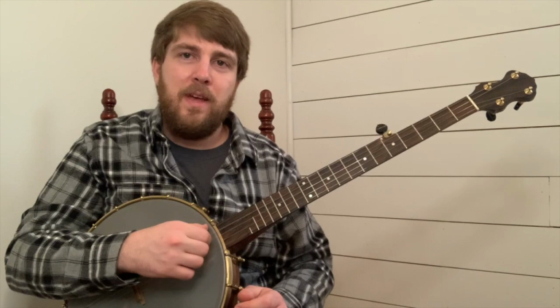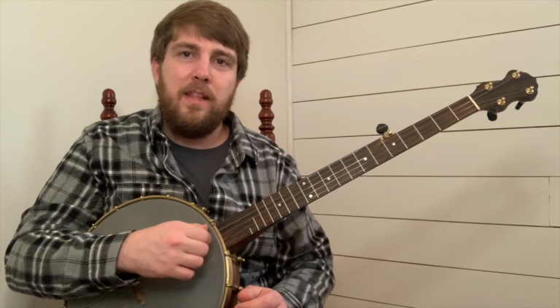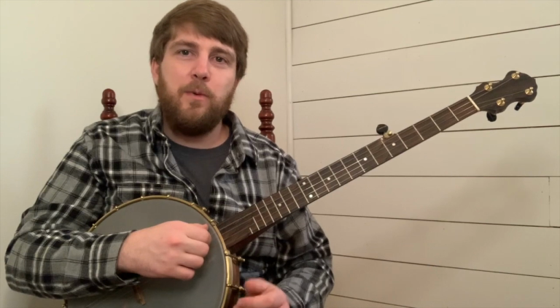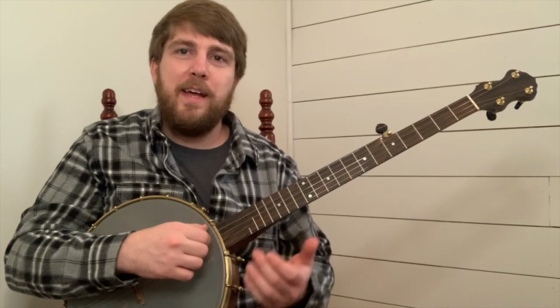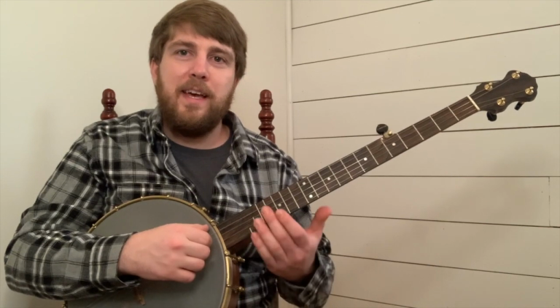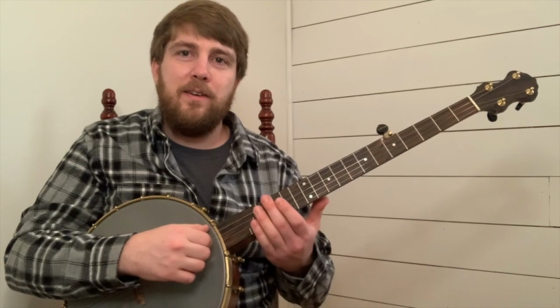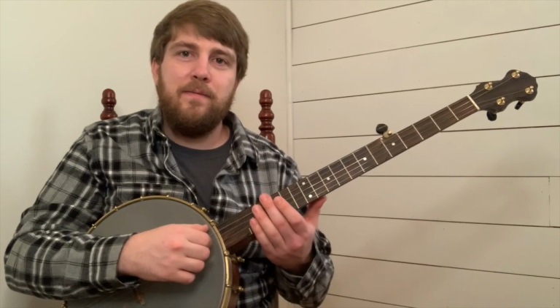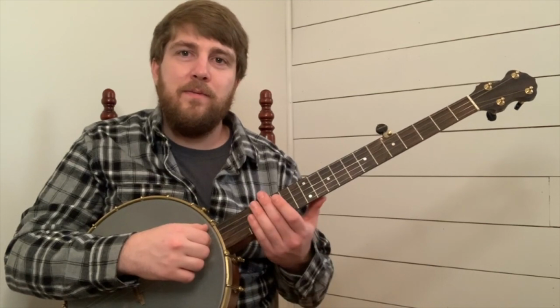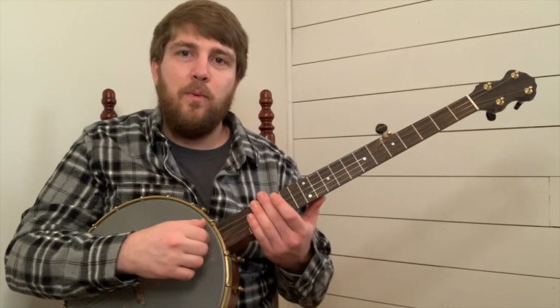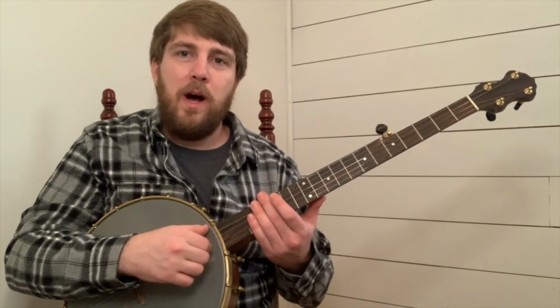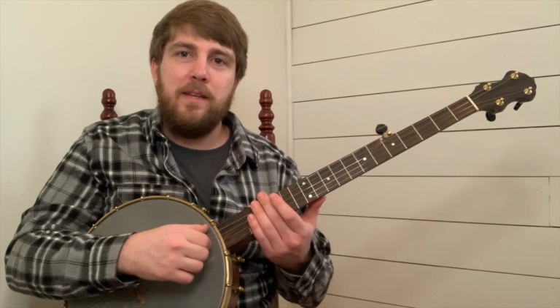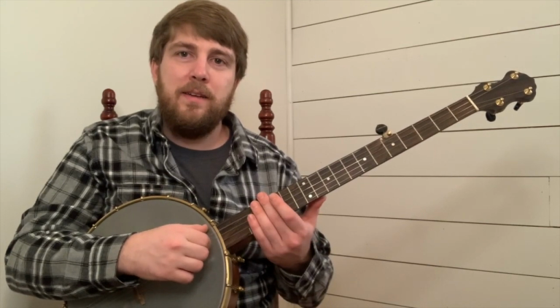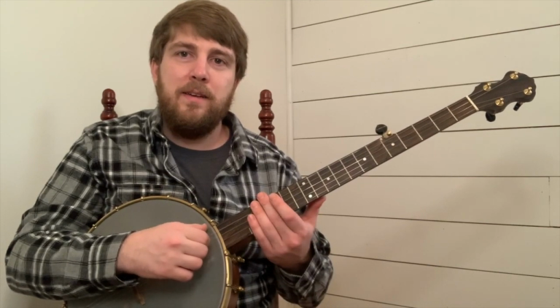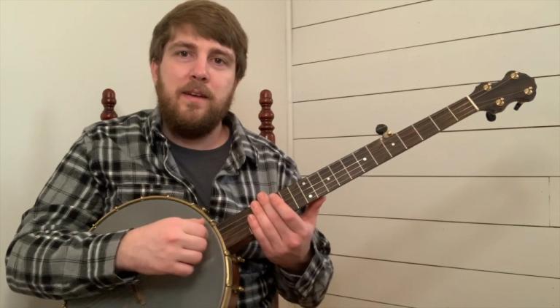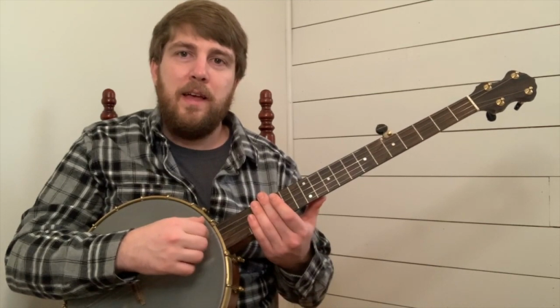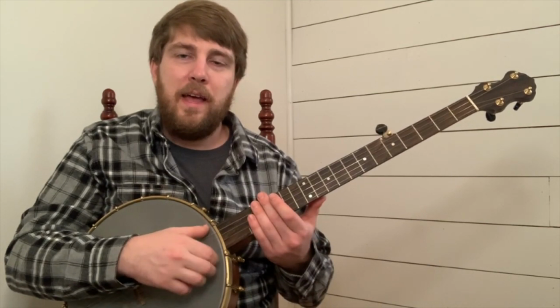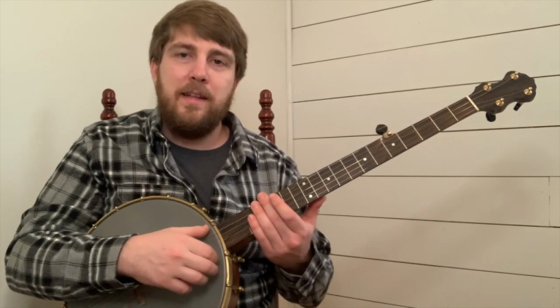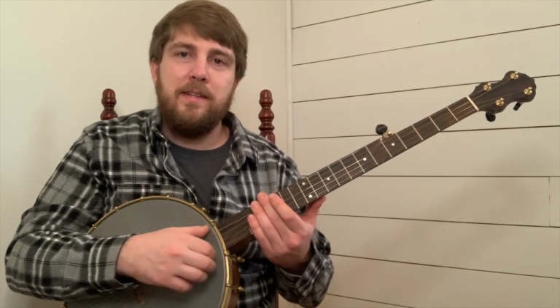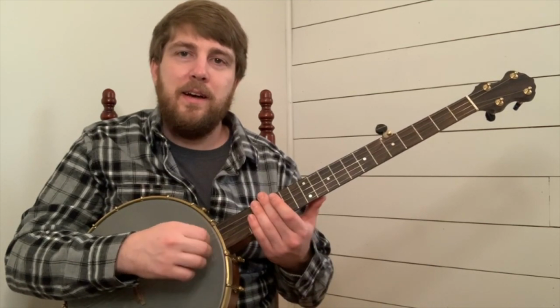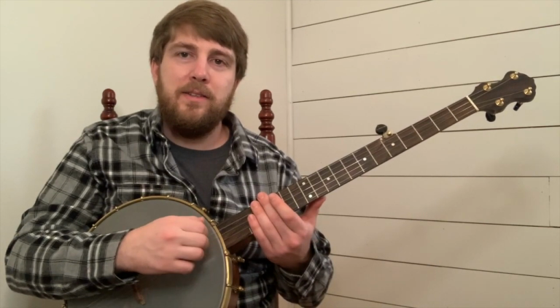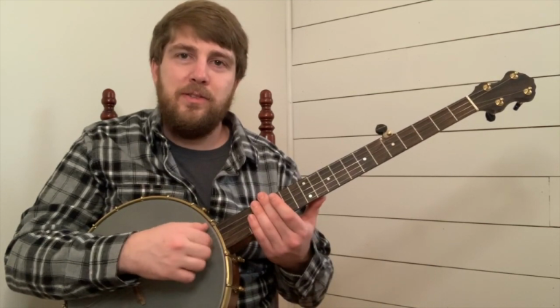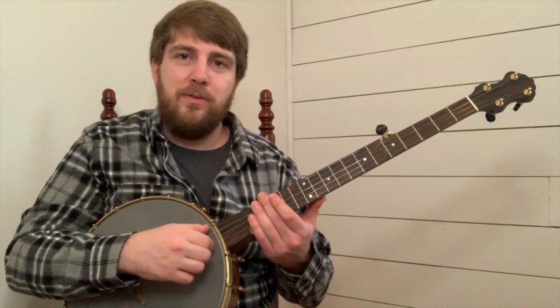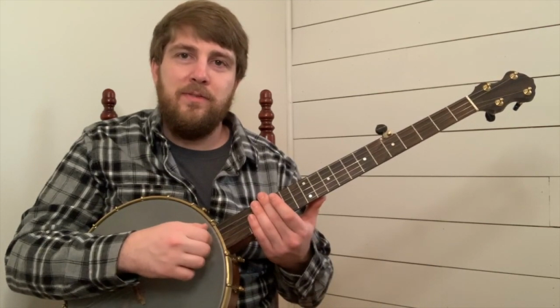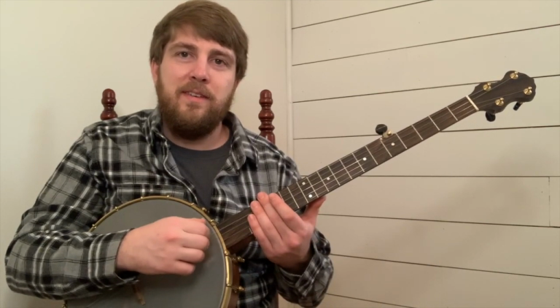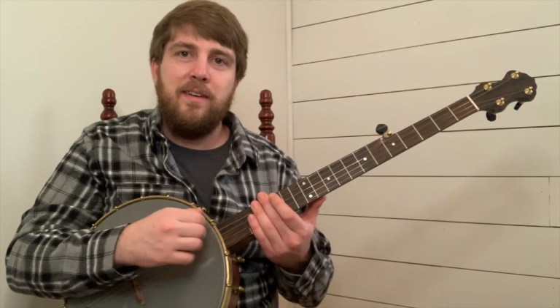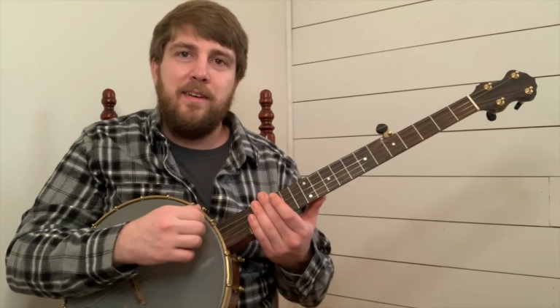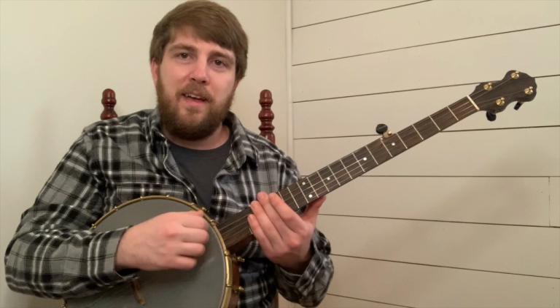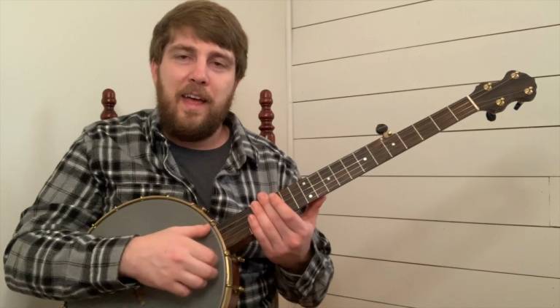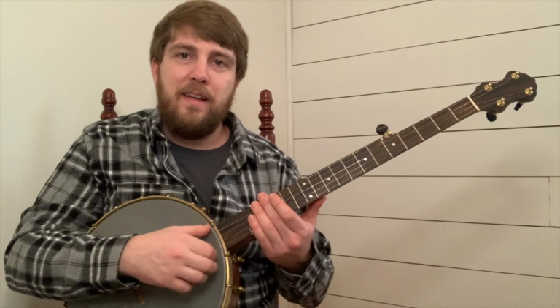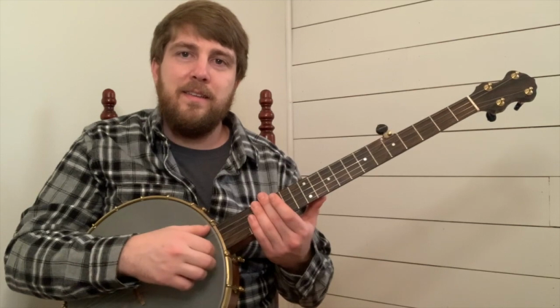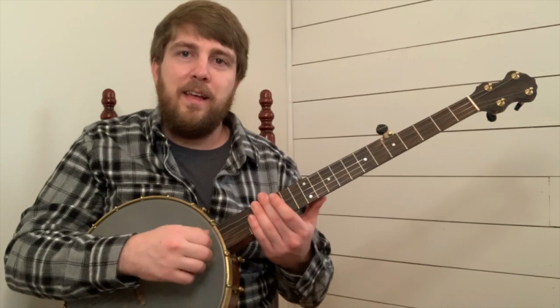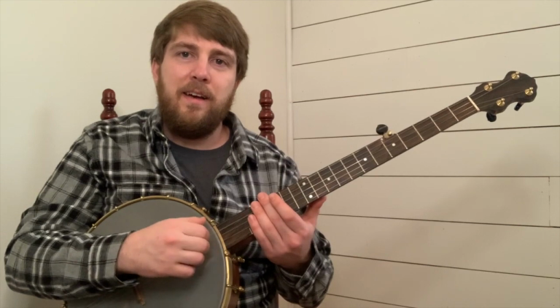Let's play that together. One, and two, and that.